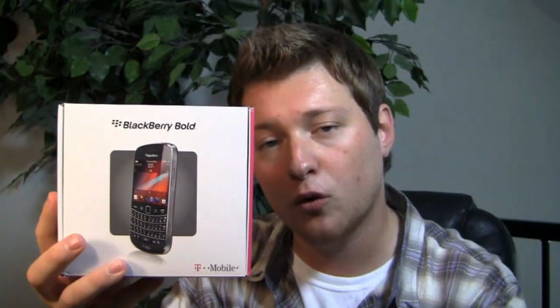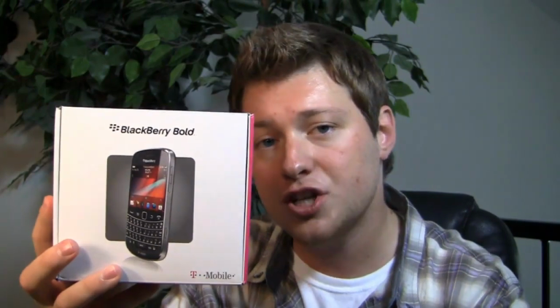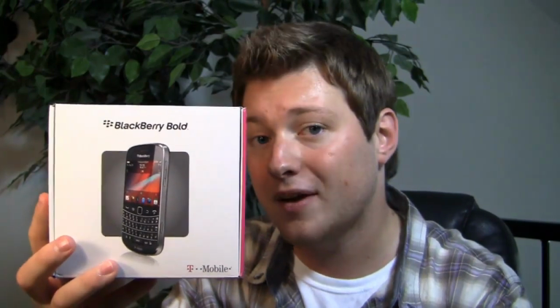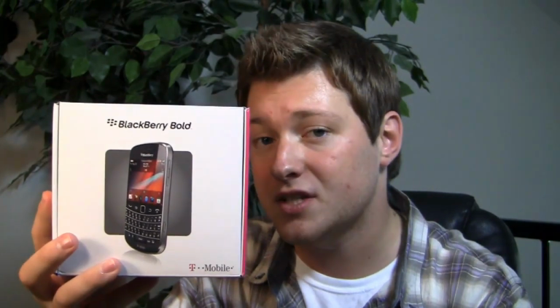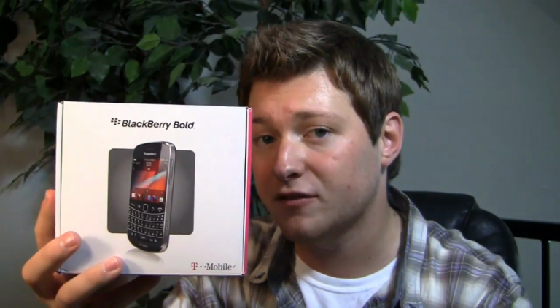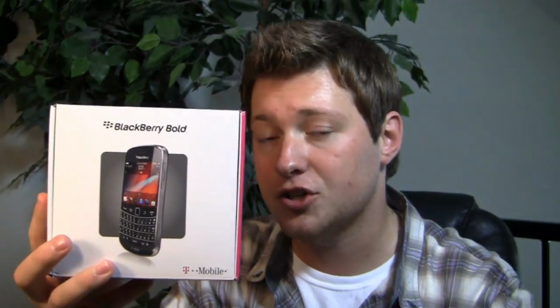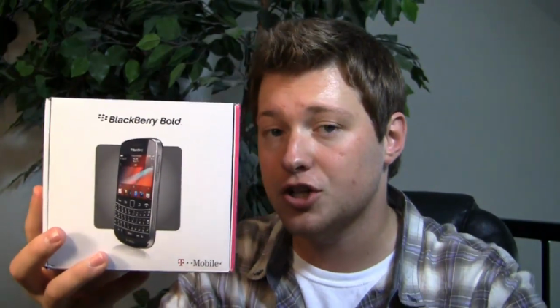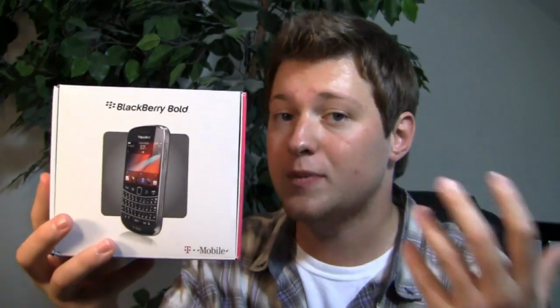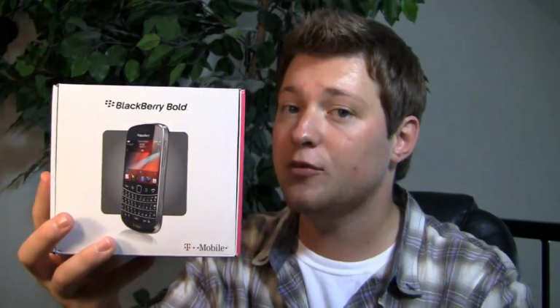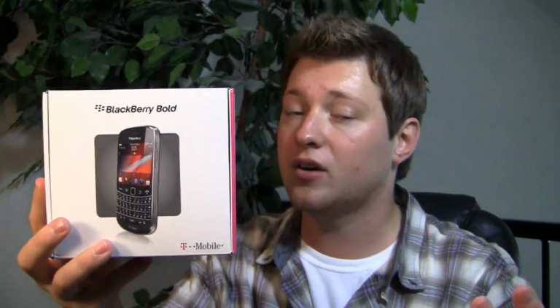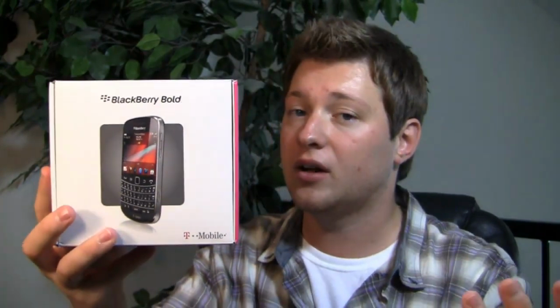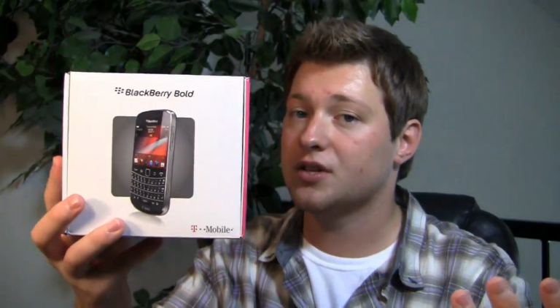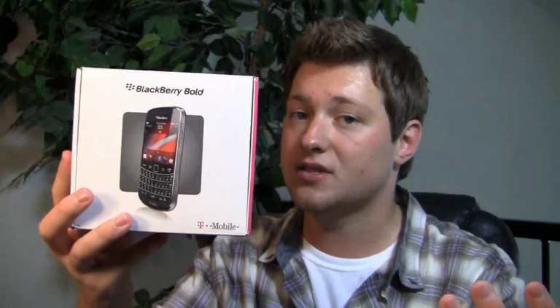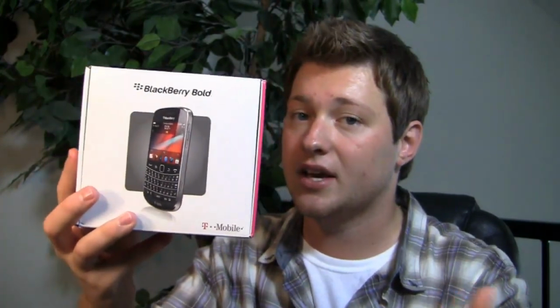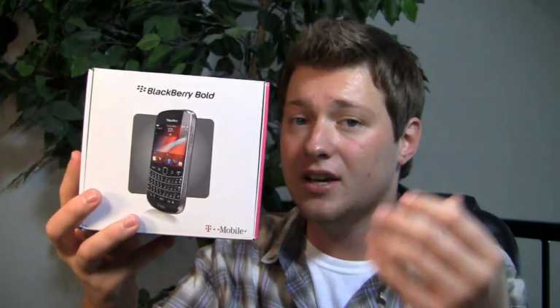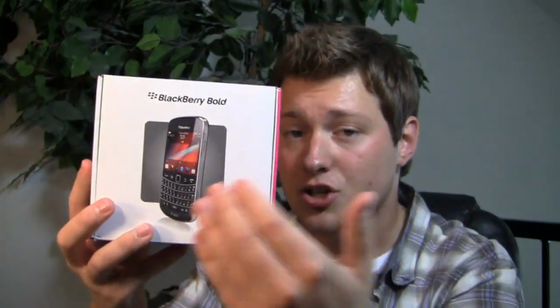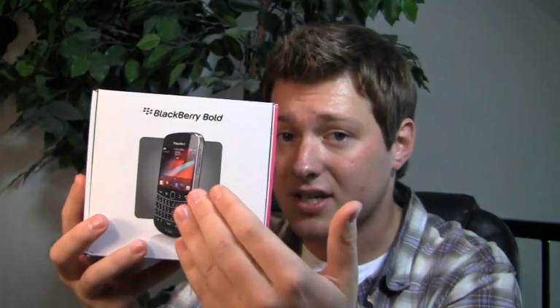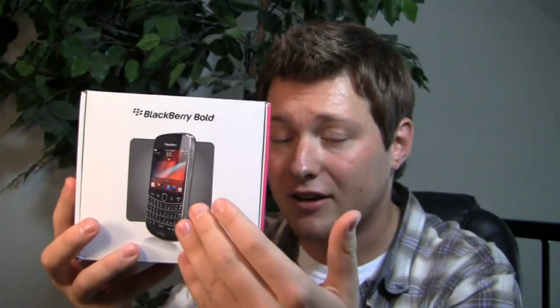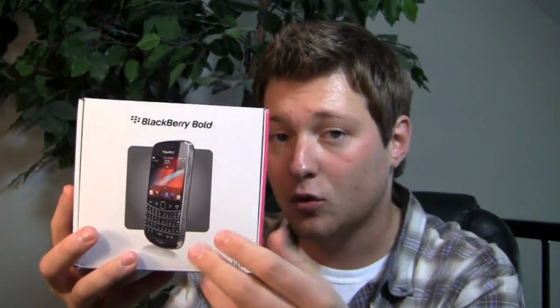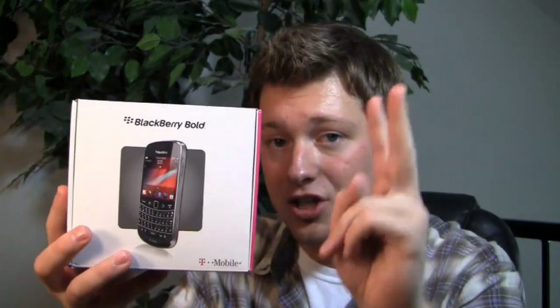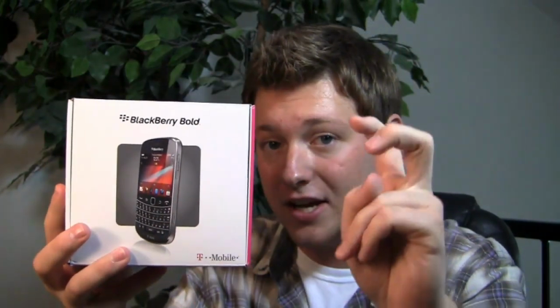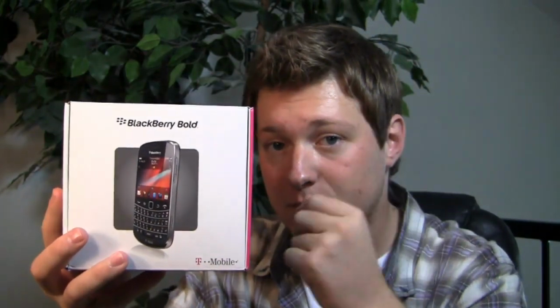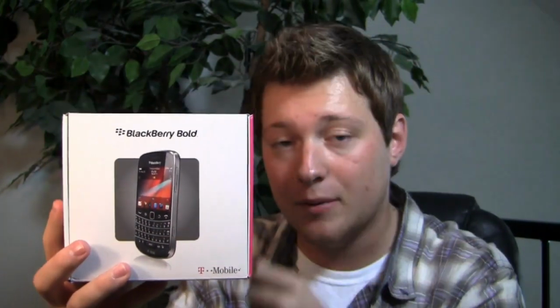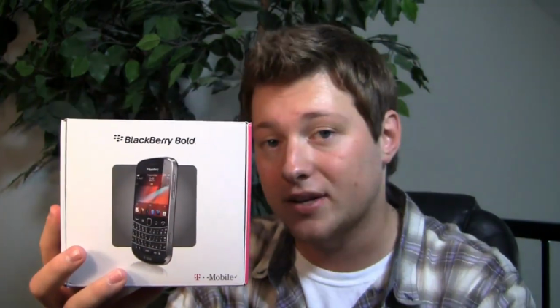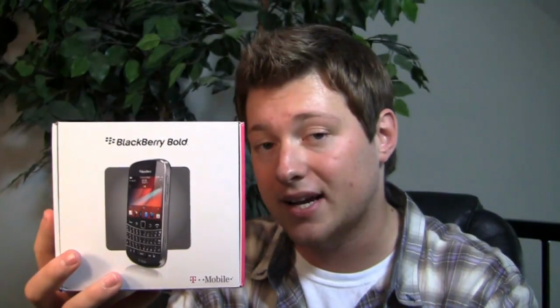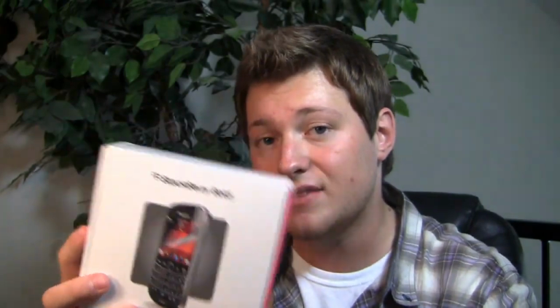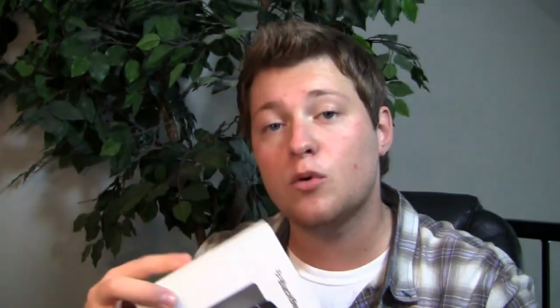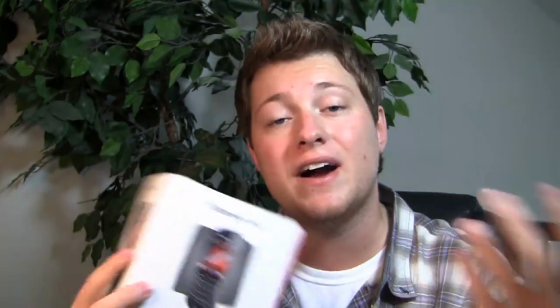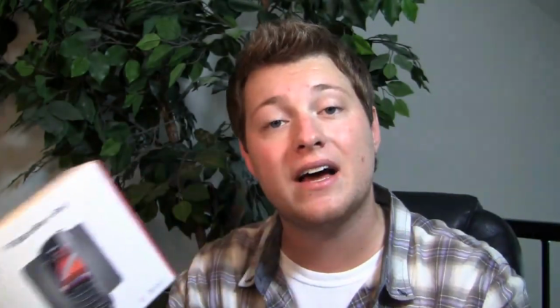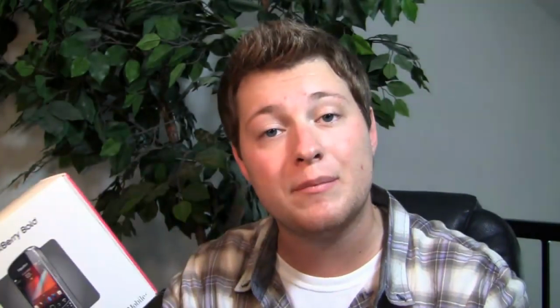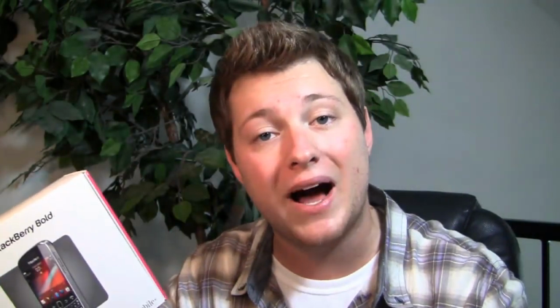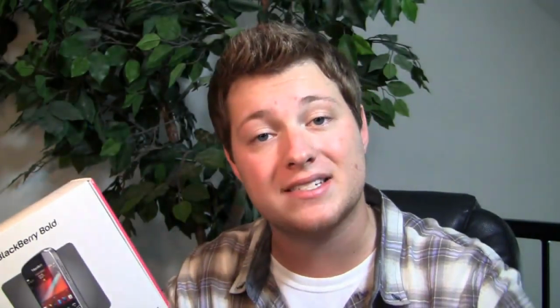Will 4G make the difference? Should you spend $300 on this thing just to get that 4G HSPA+ connectivity? We'll find out in the unboxing.